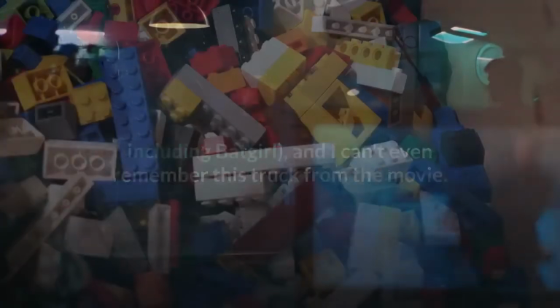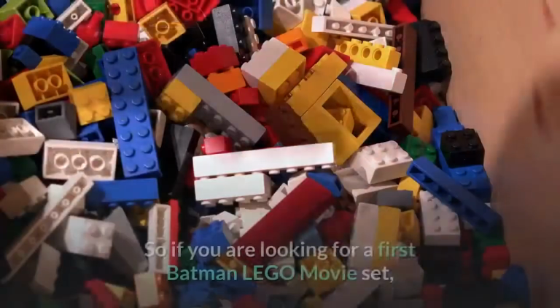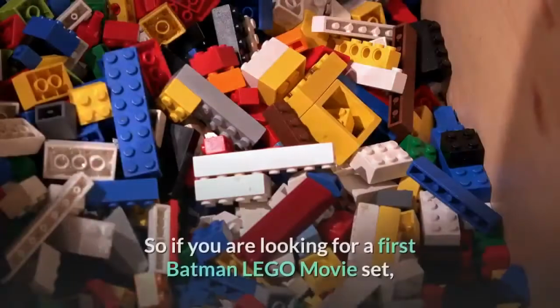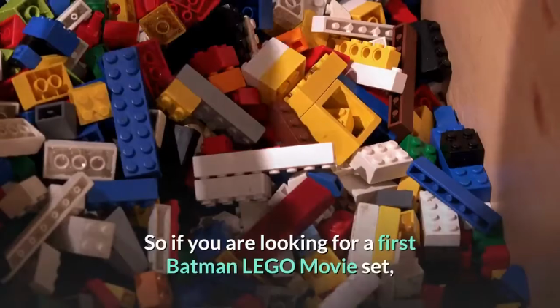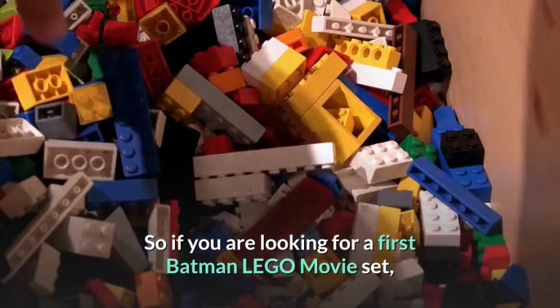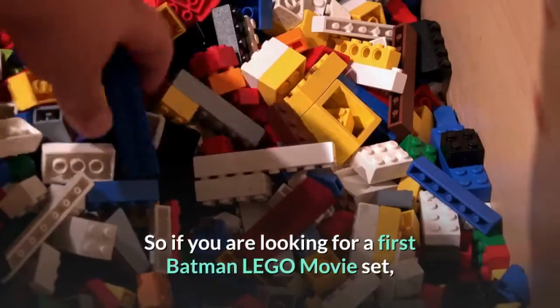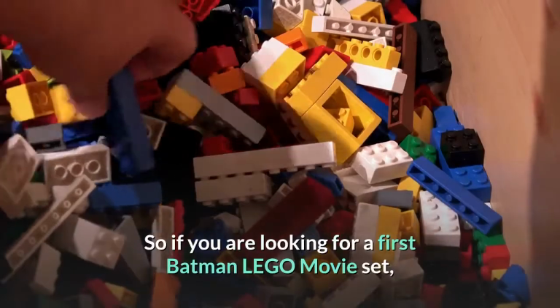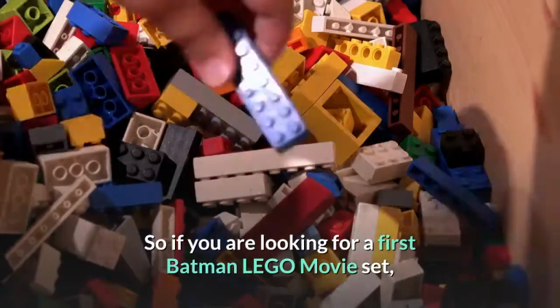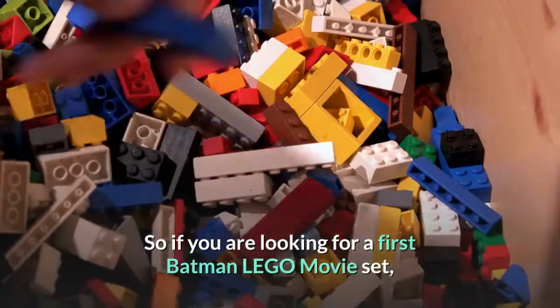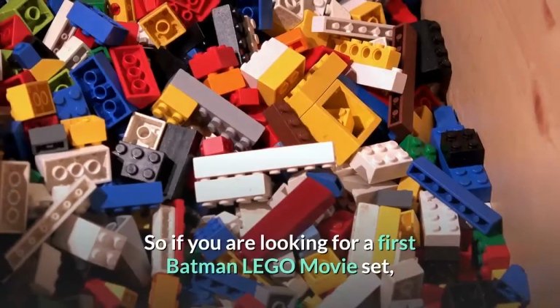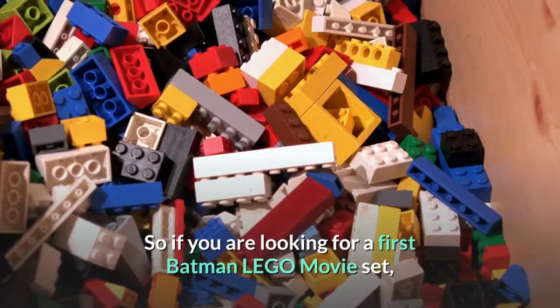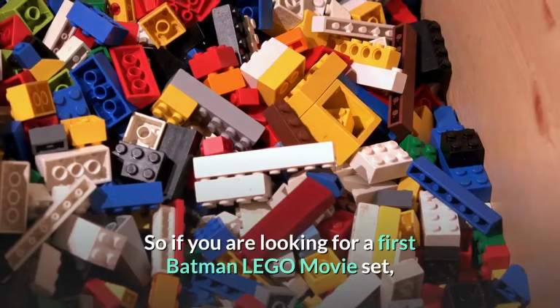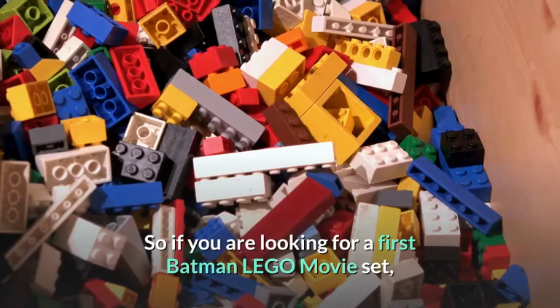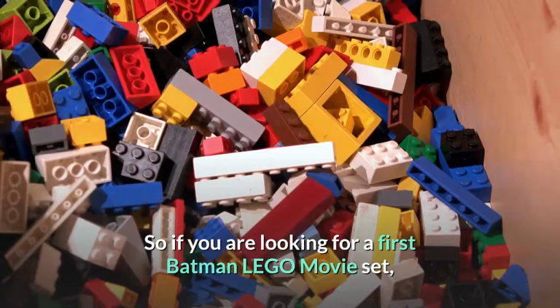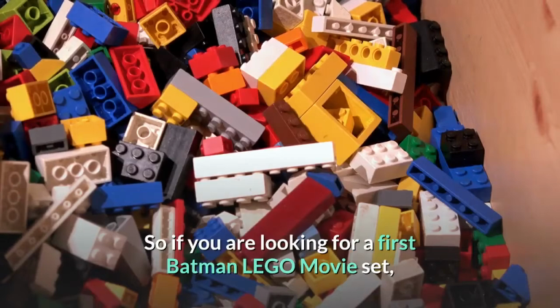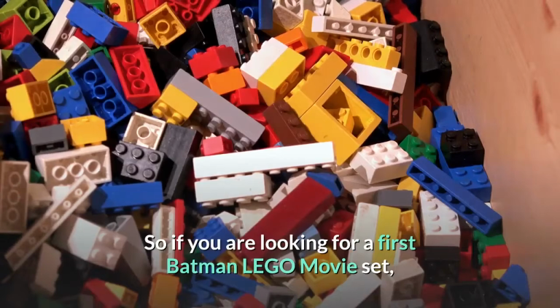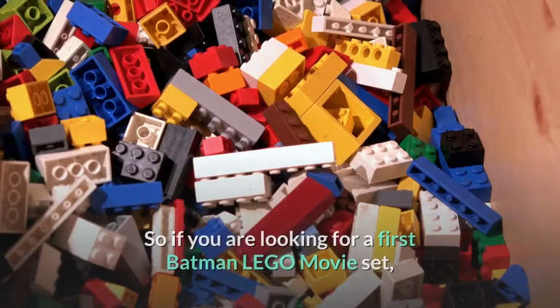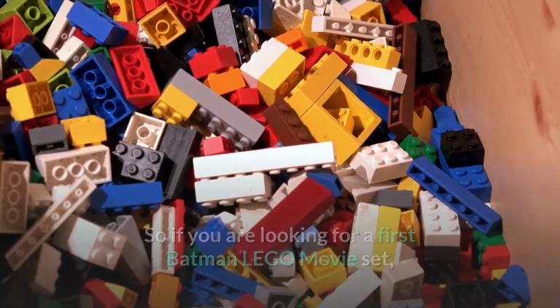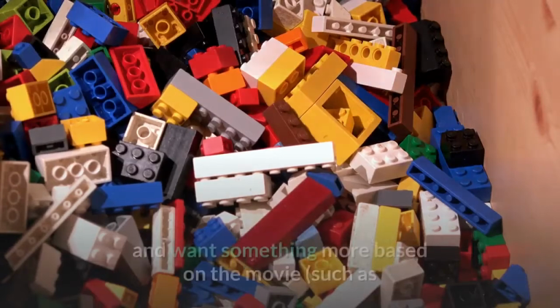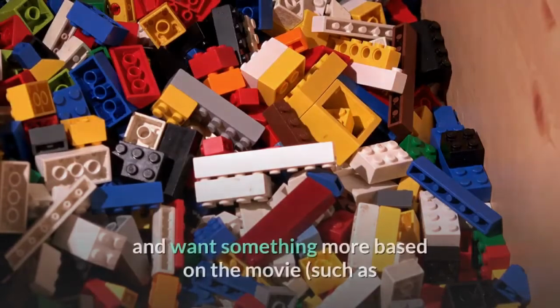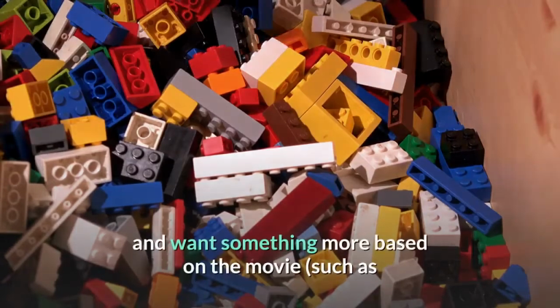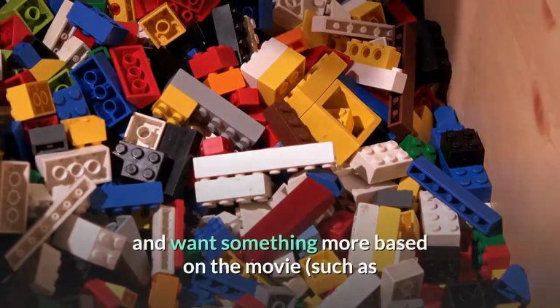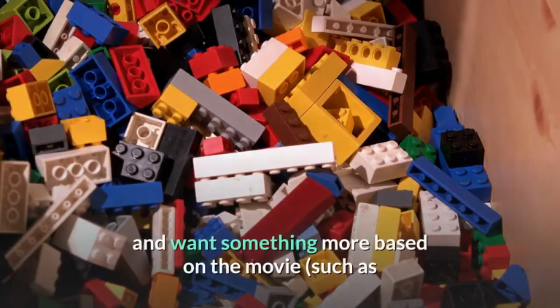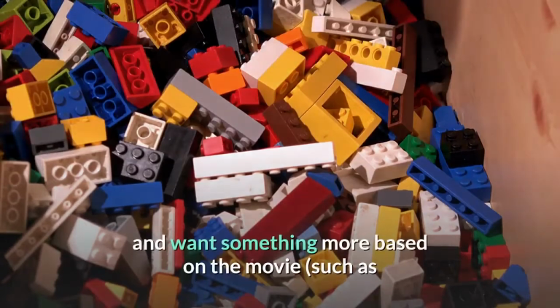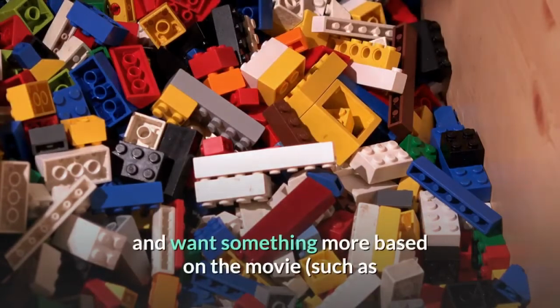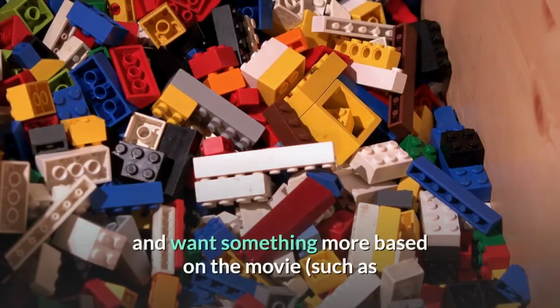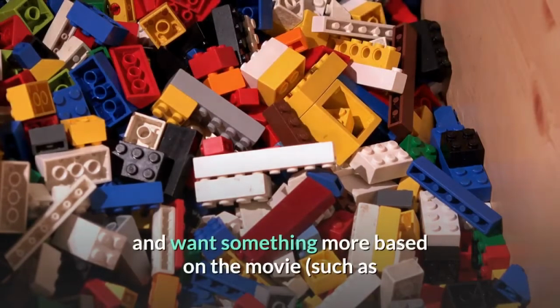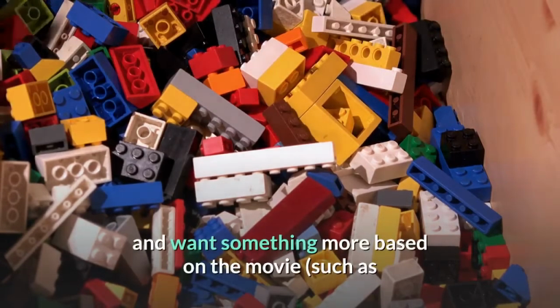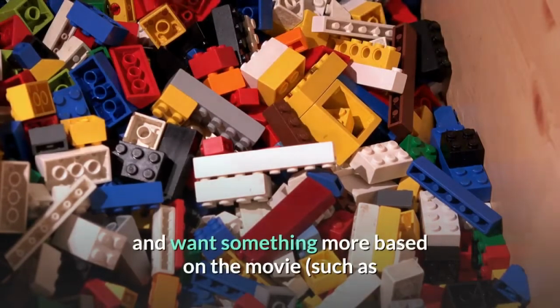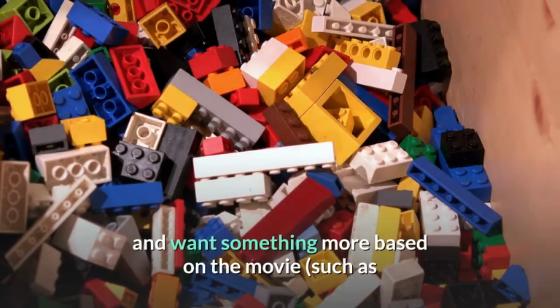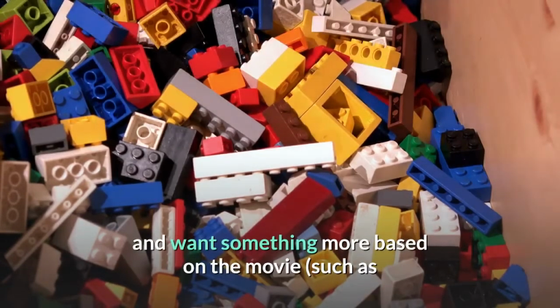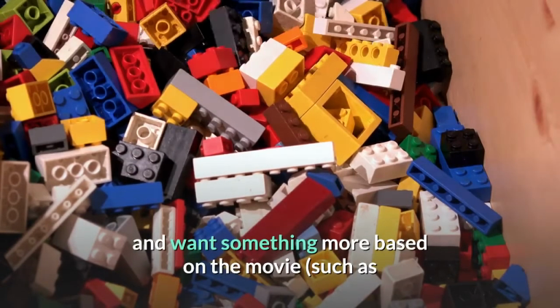So if you are looking for a first Batman Lego Movie set and want something more based on the movie, such as...